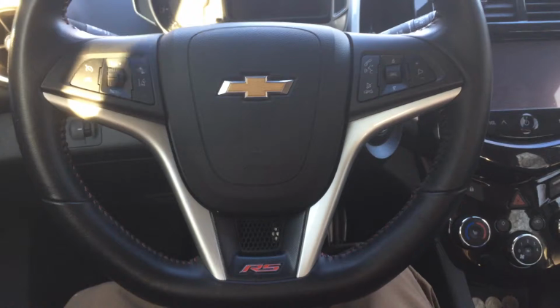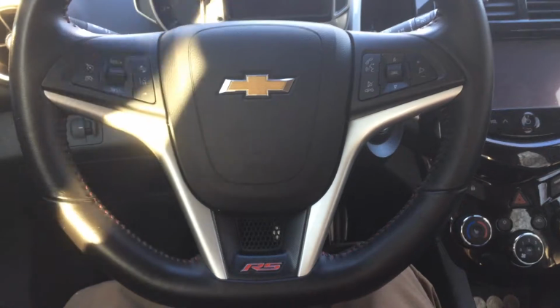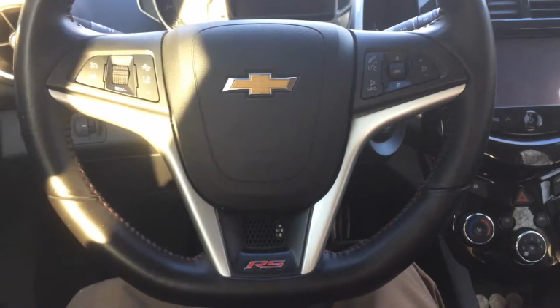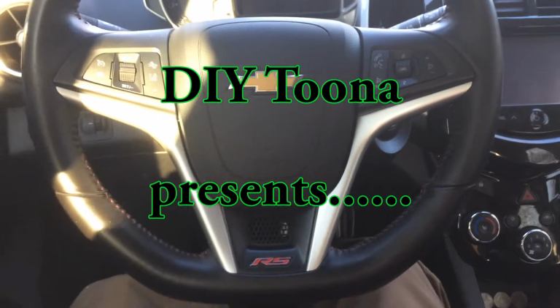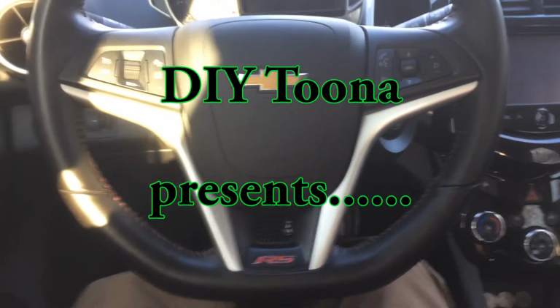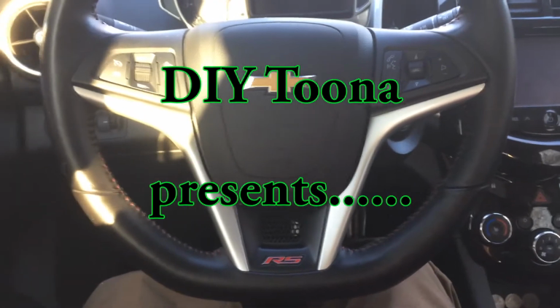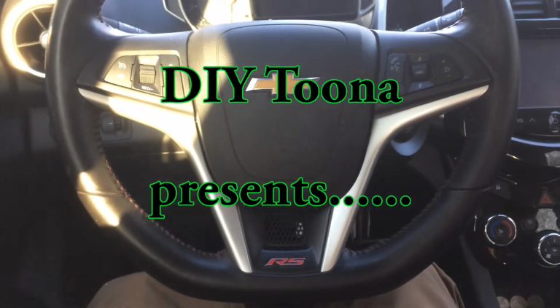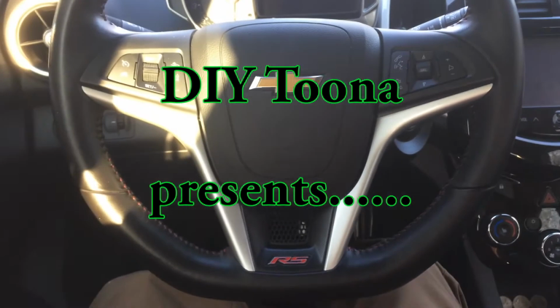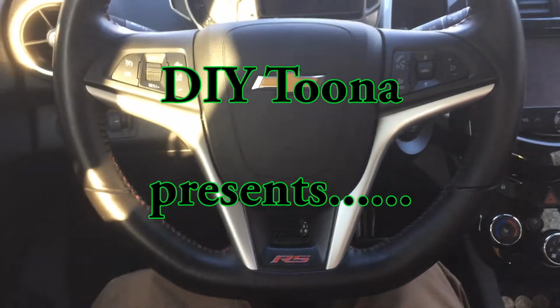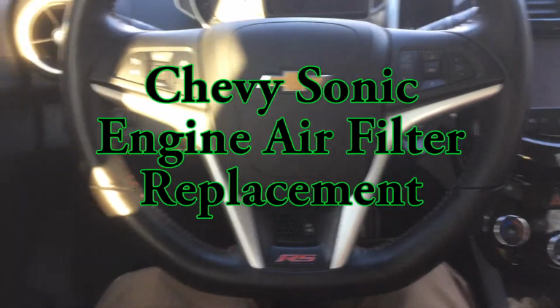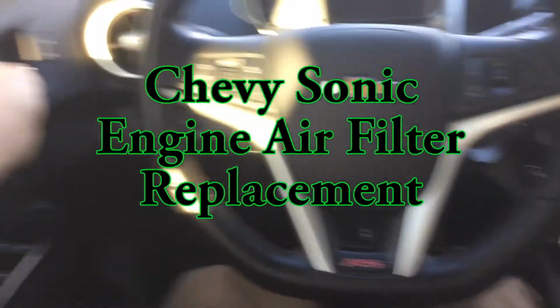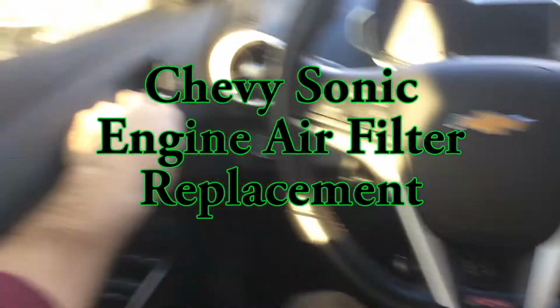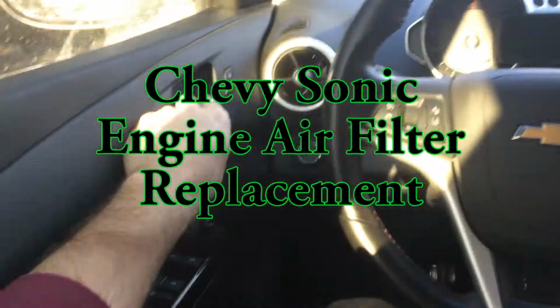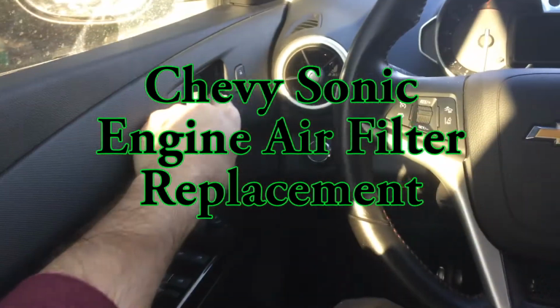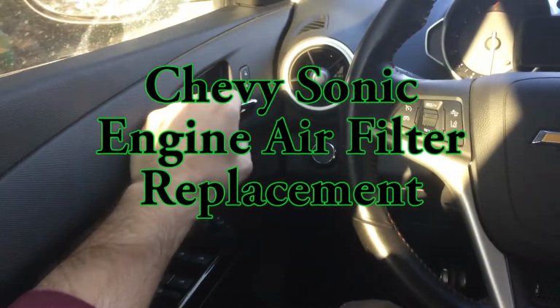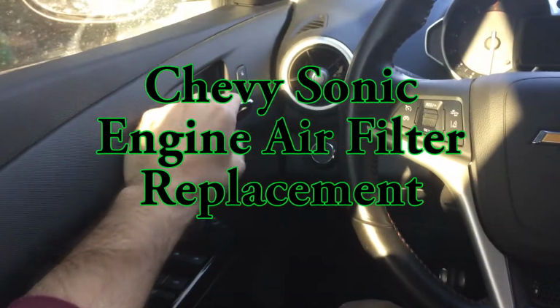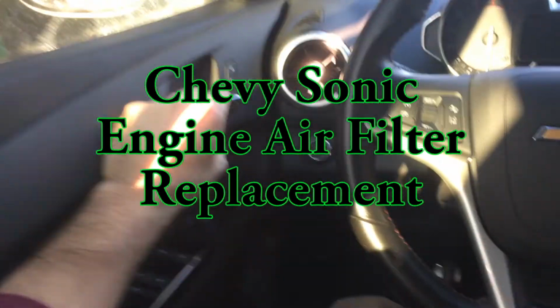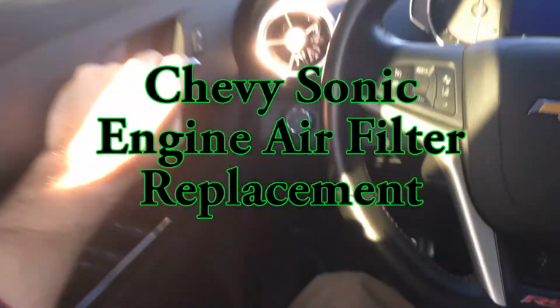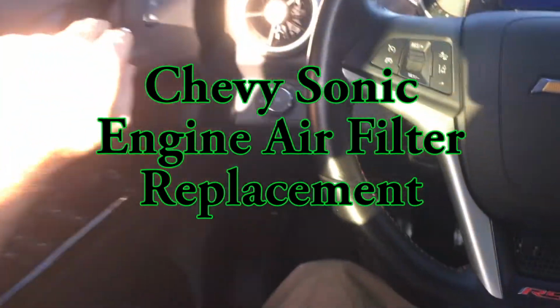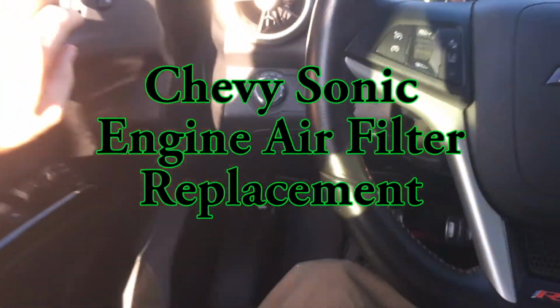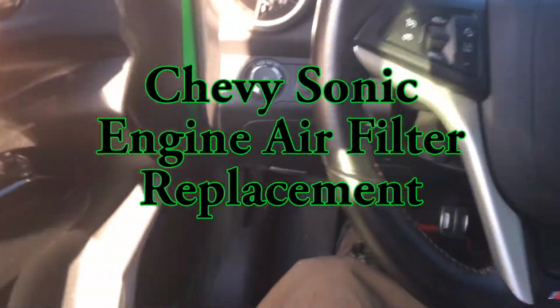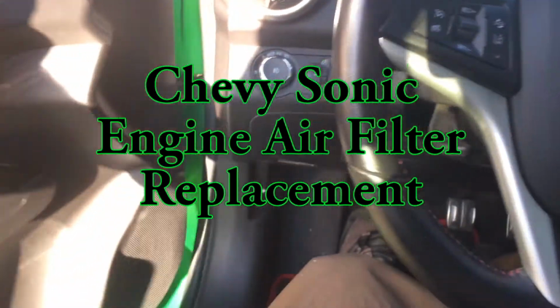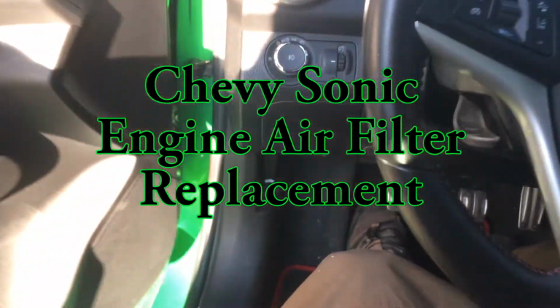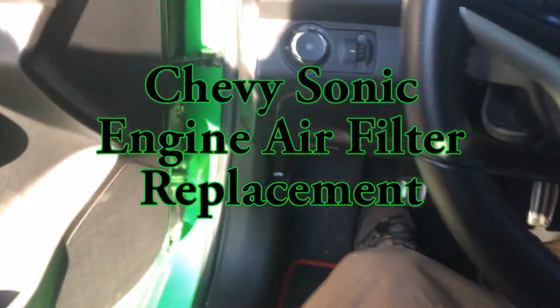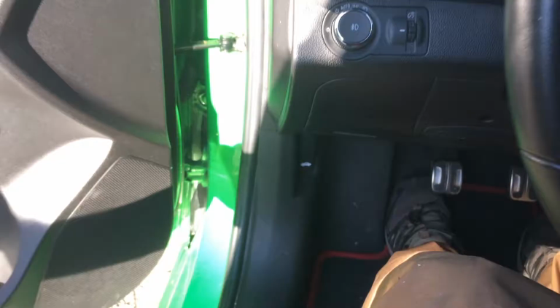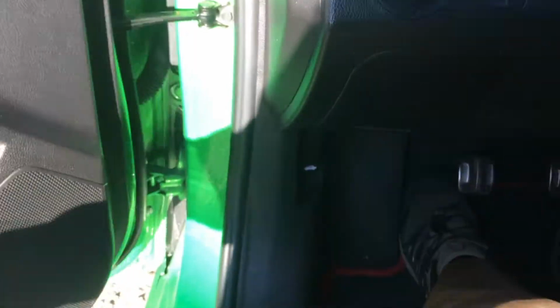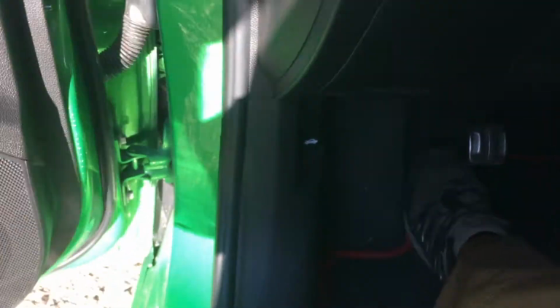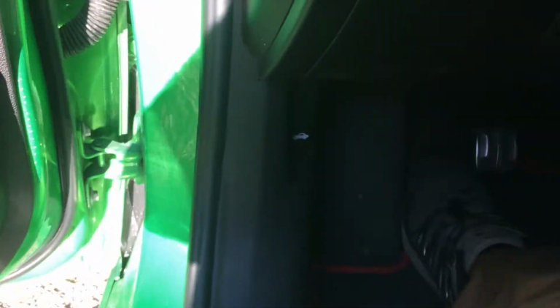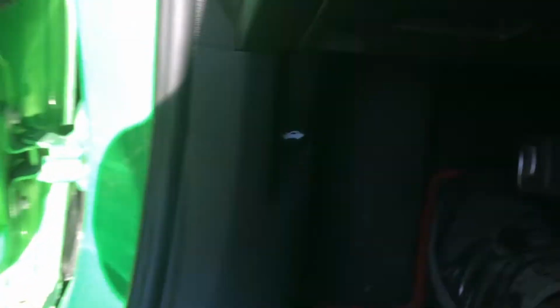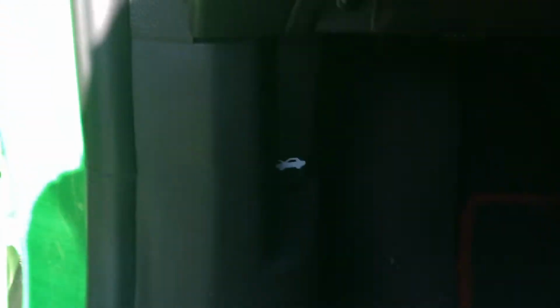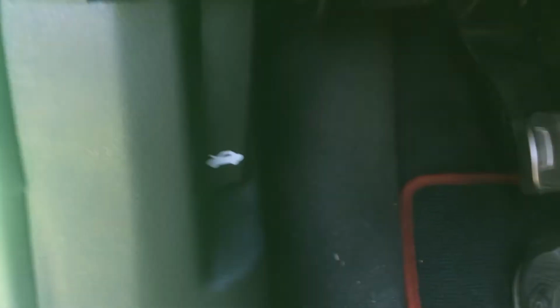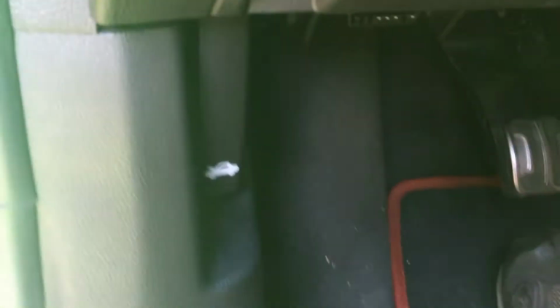Hey, Tuna here and this is how to change the engine air filter on a Chevy Sonic in 60 seconds.